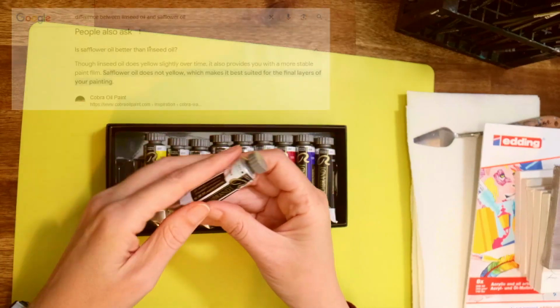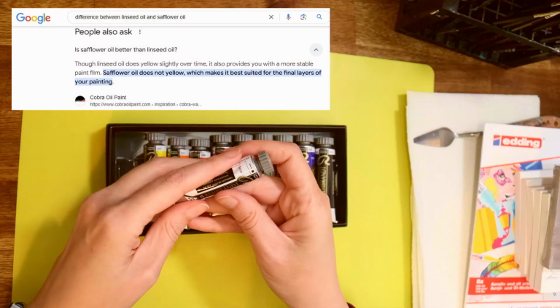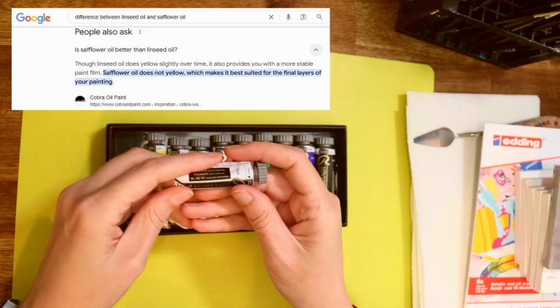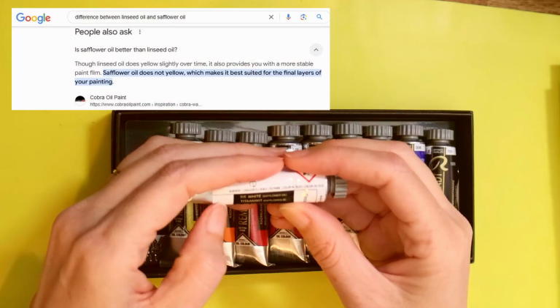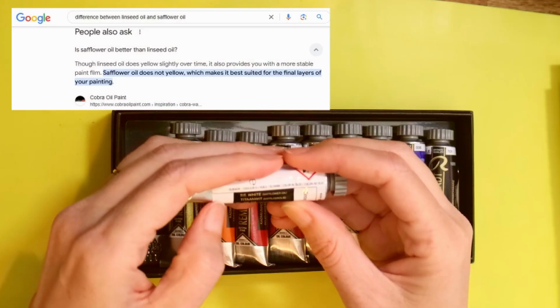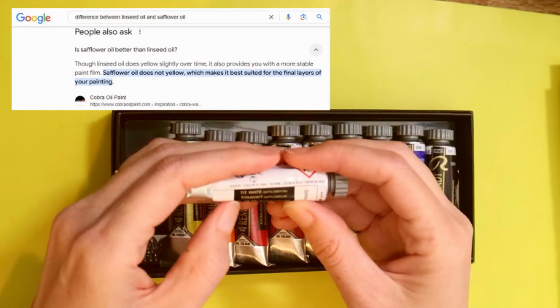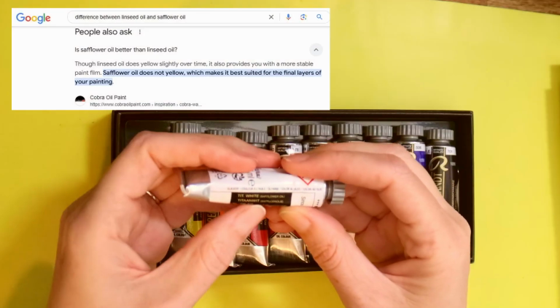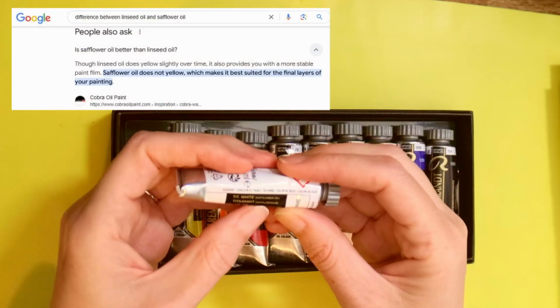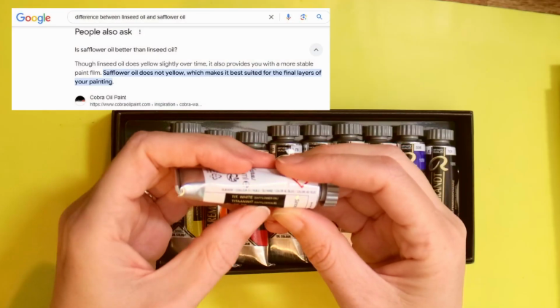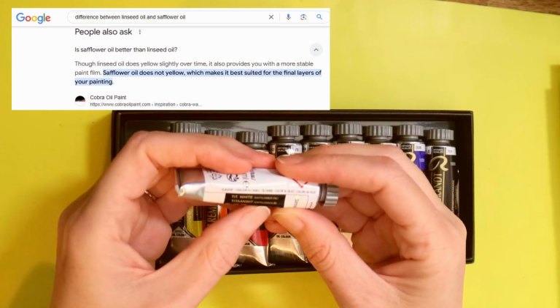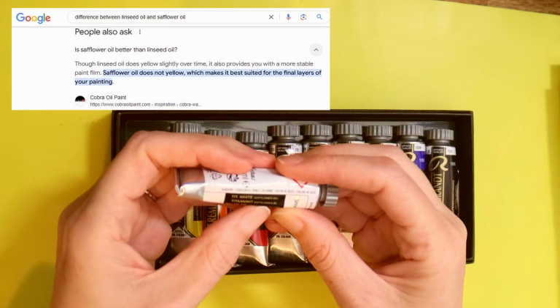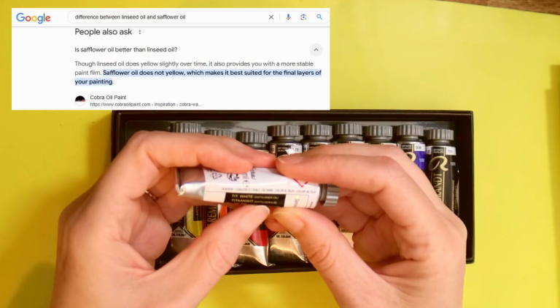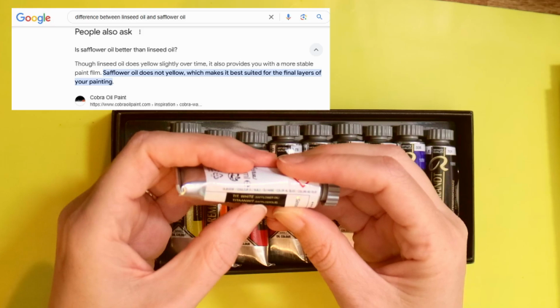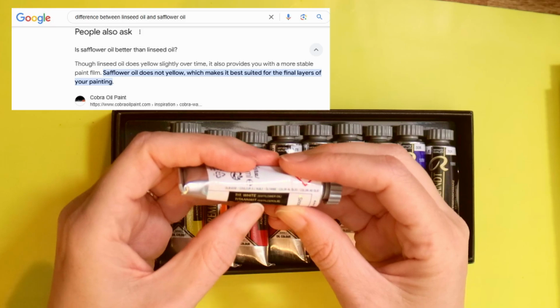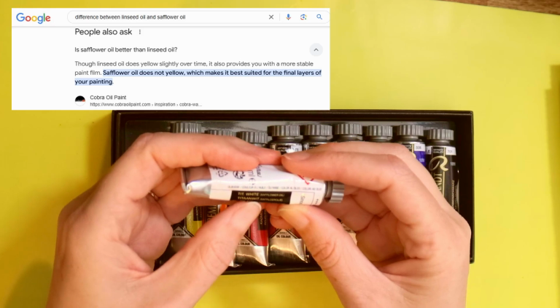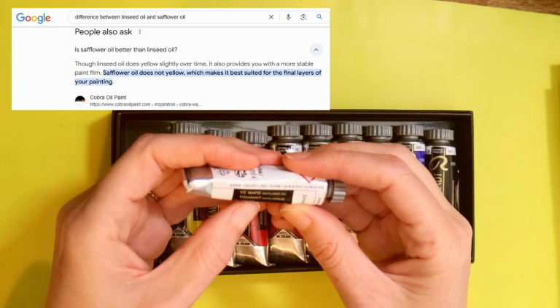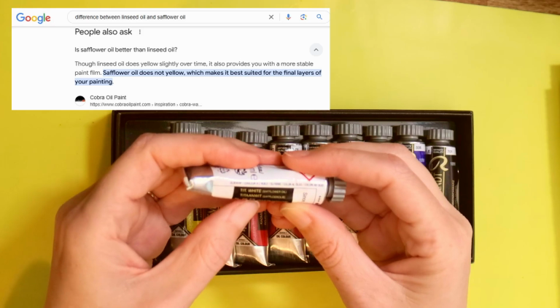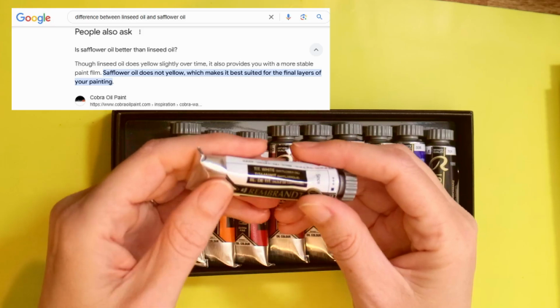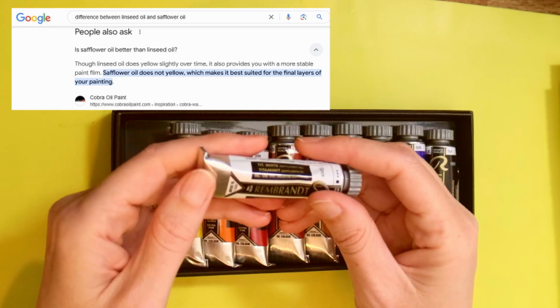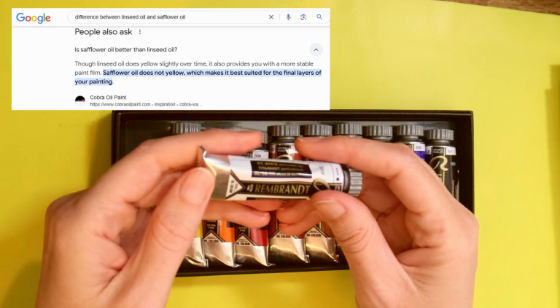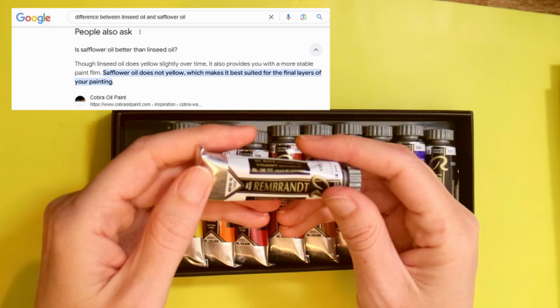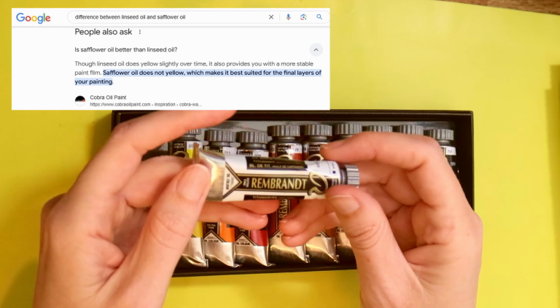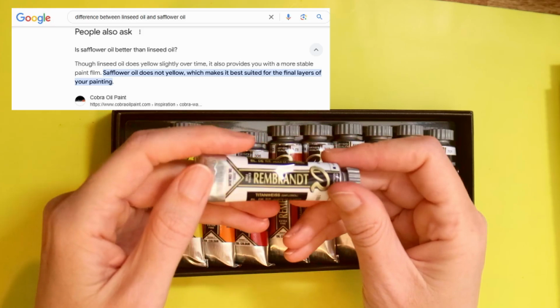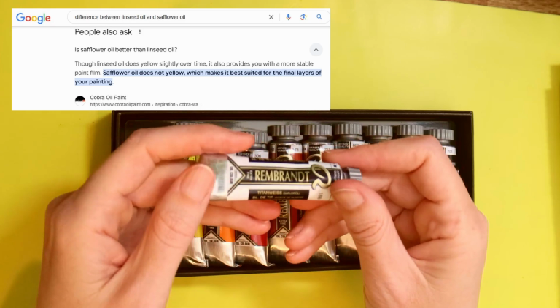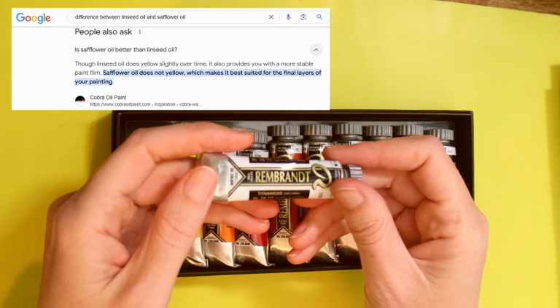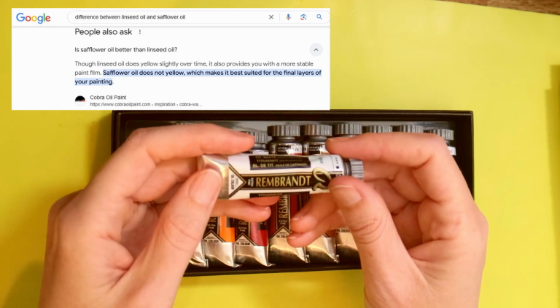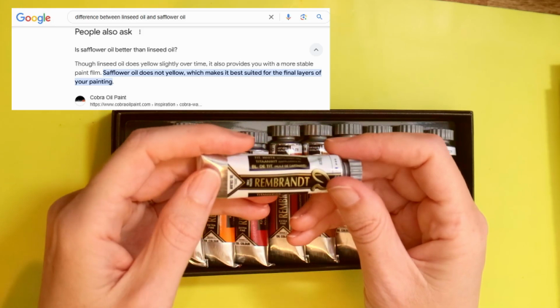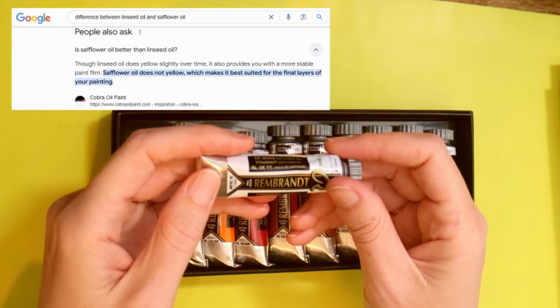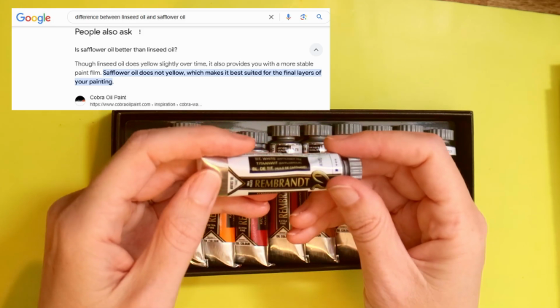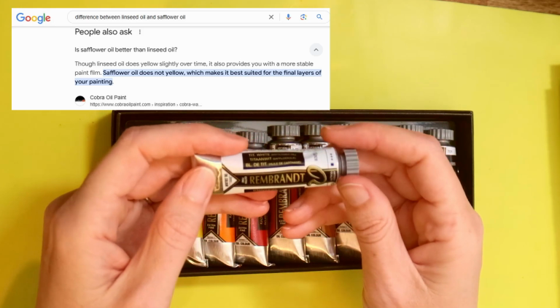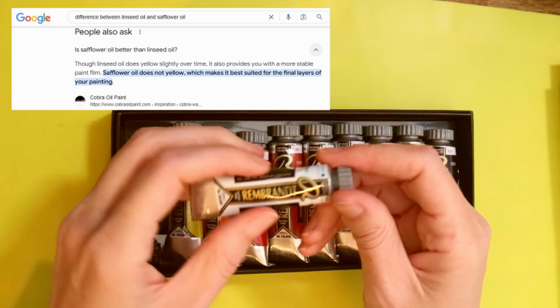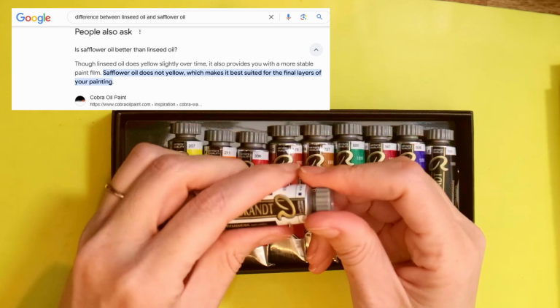It is actually made of cephalo oil. Most oil paints are traditionally made of linseed oil, or the ones I have bought personally, so this is a little bit of a different kind of paint.